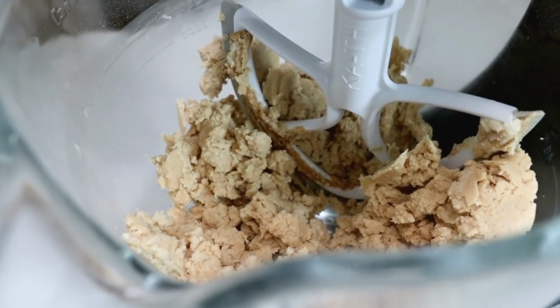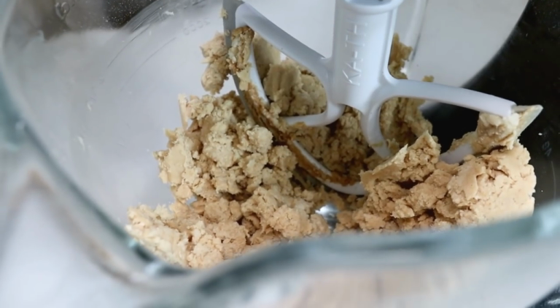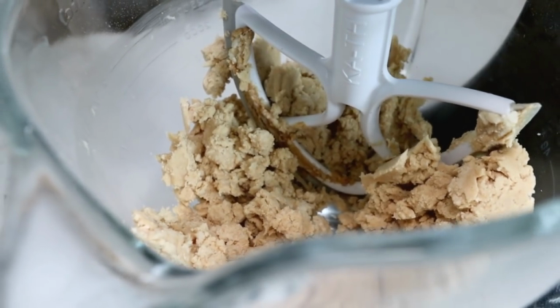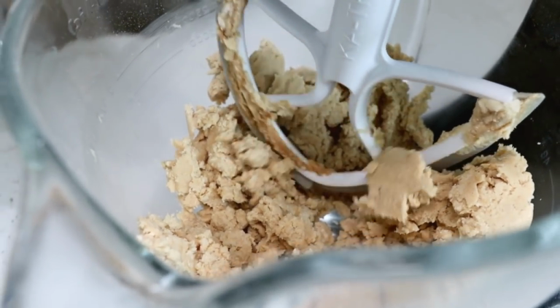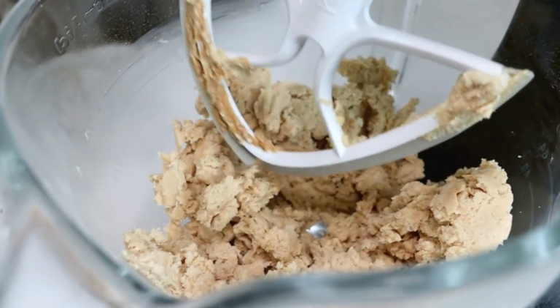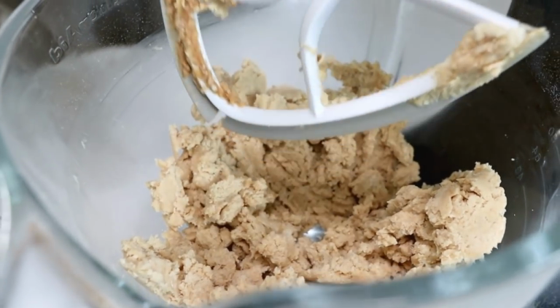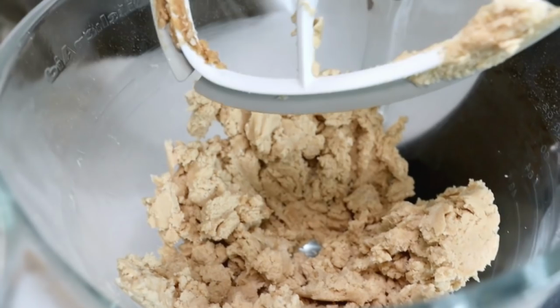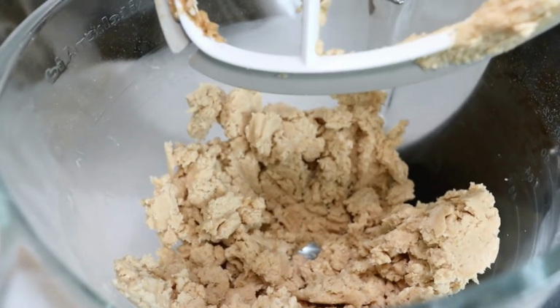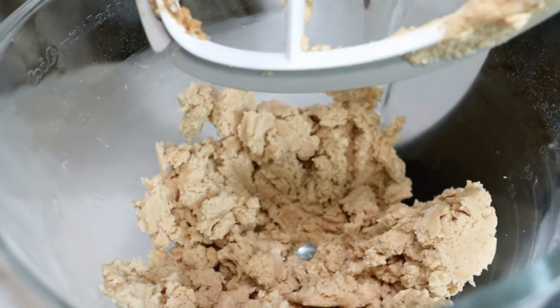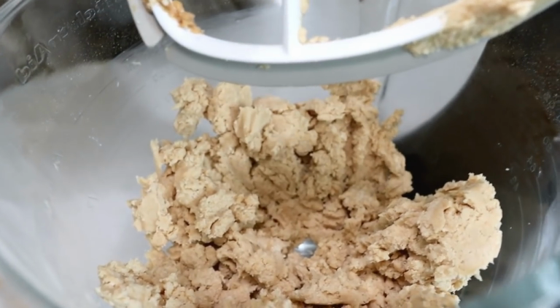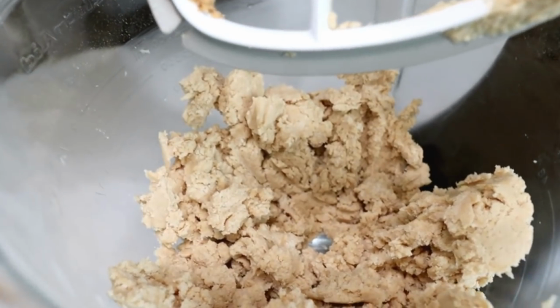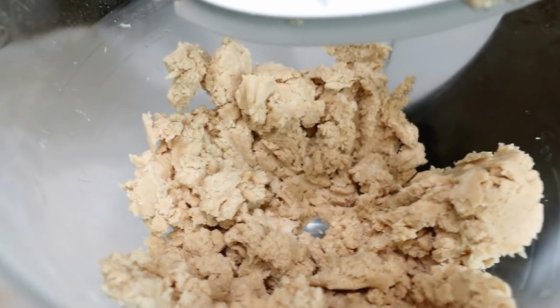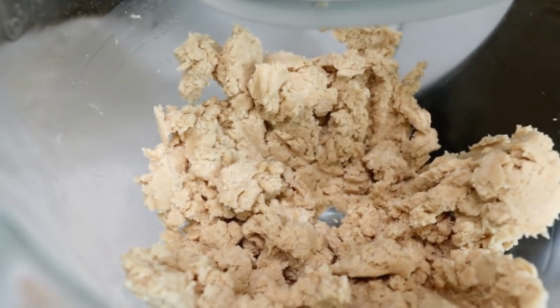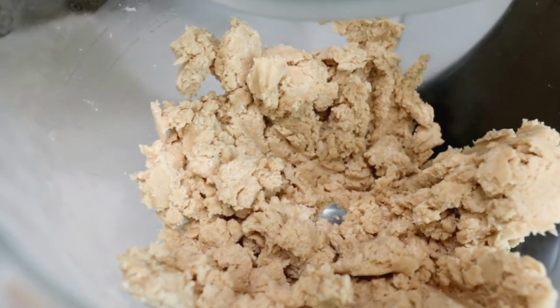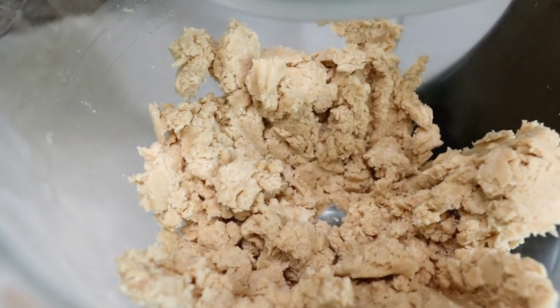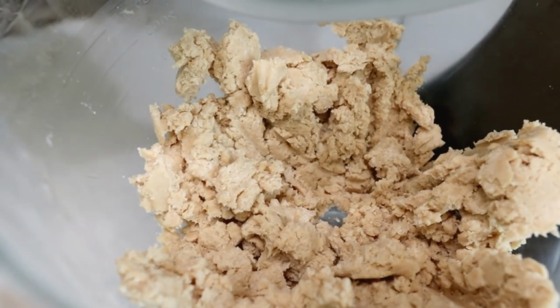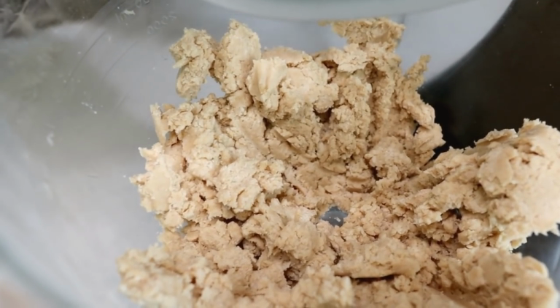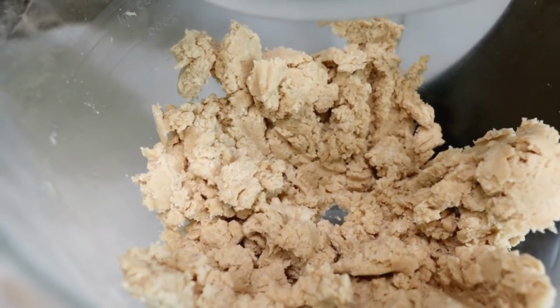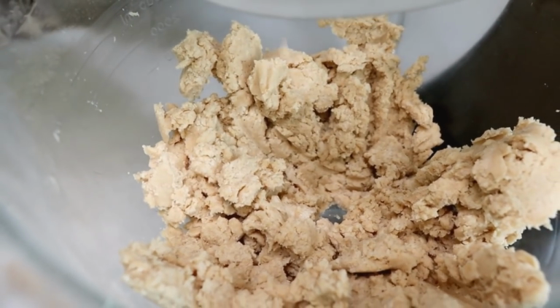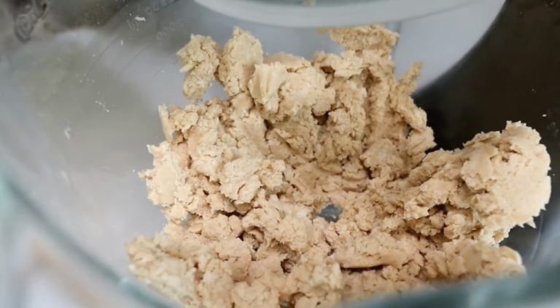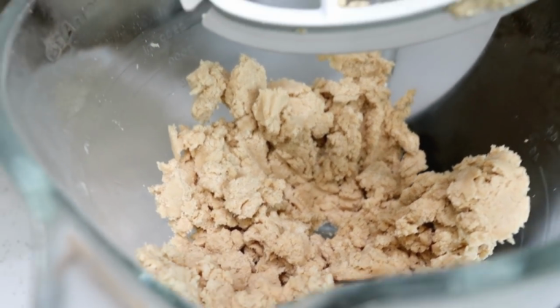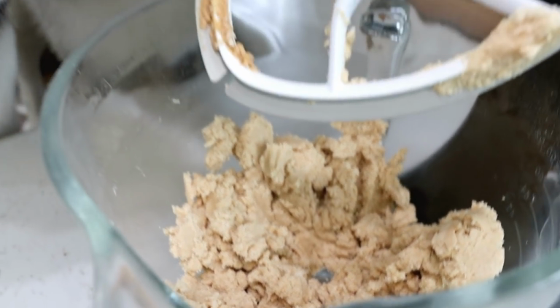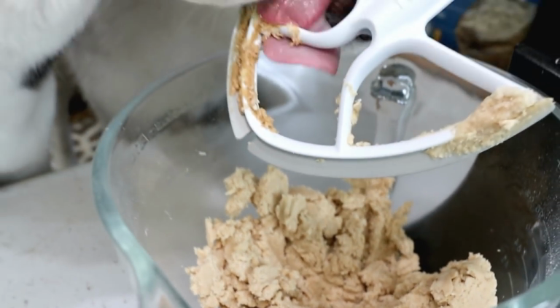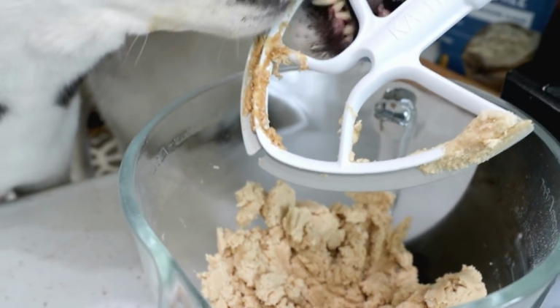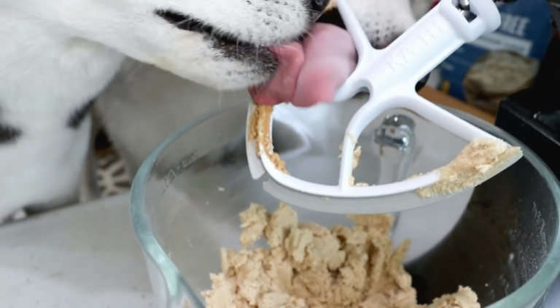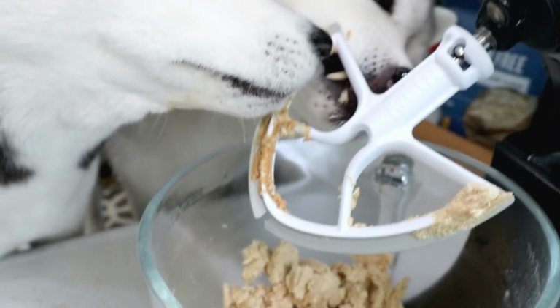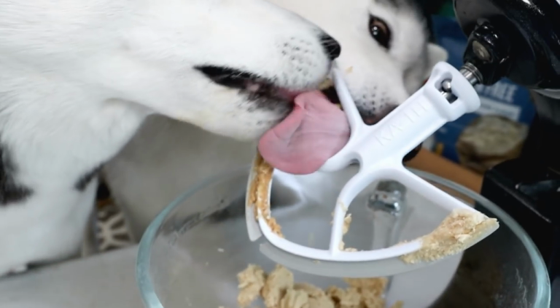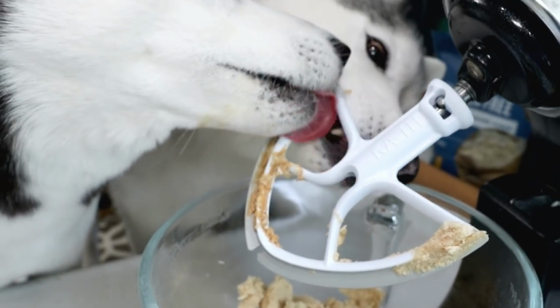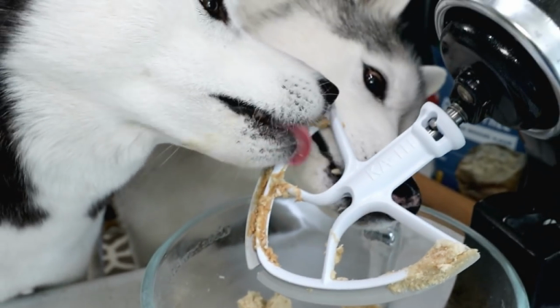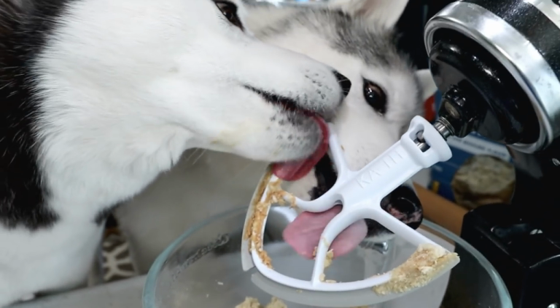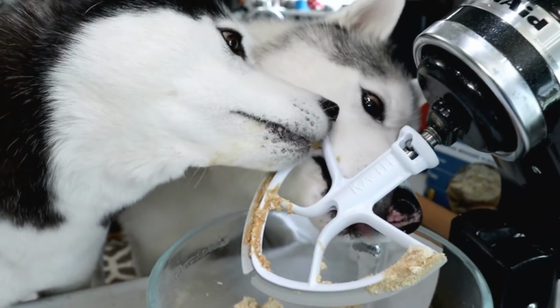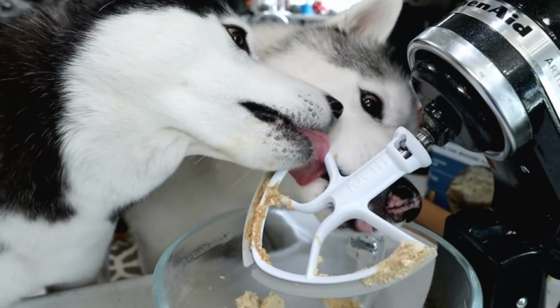Oh my goodness, that looks about perfect! Now we're going to ball that up. Are you going to lick the beater?